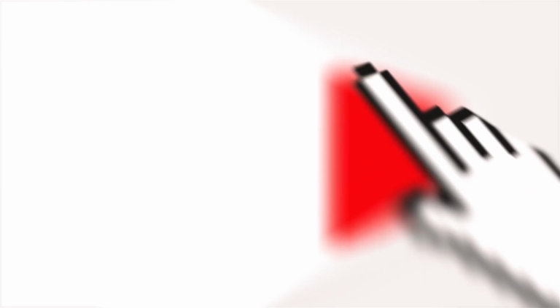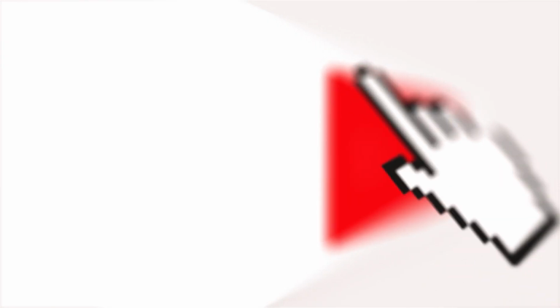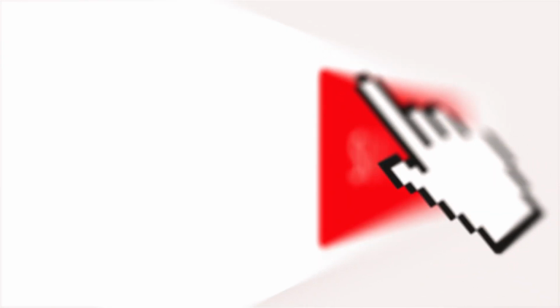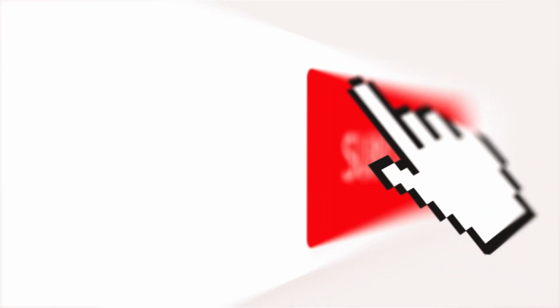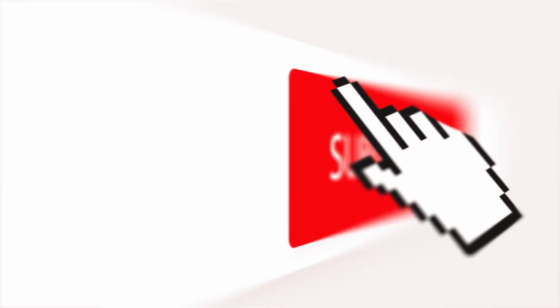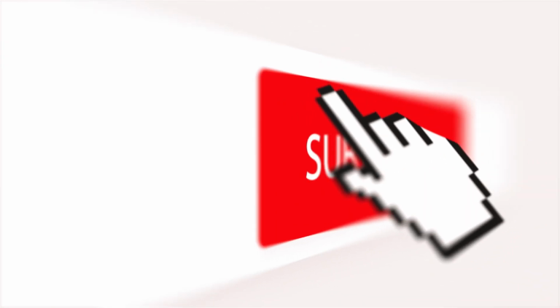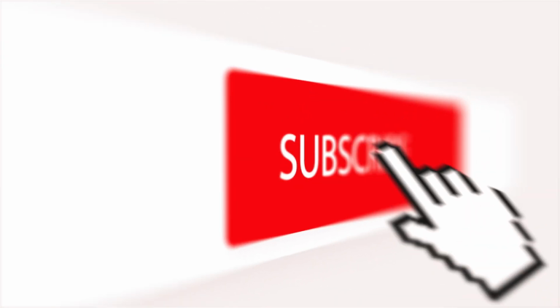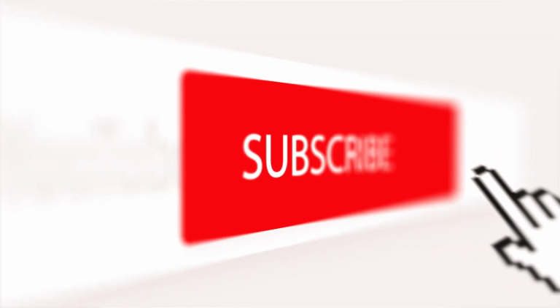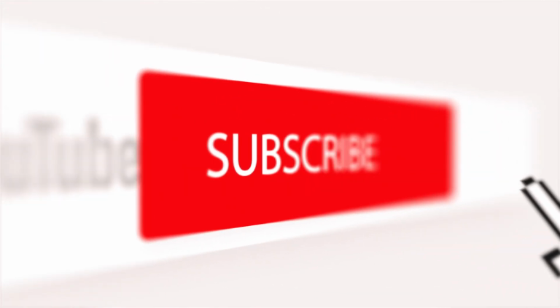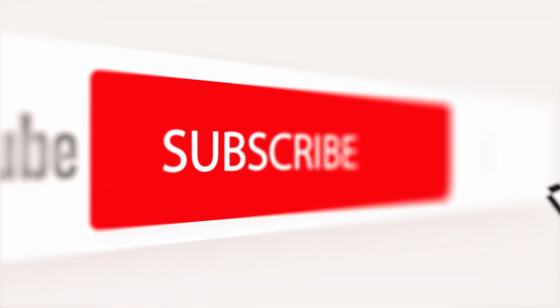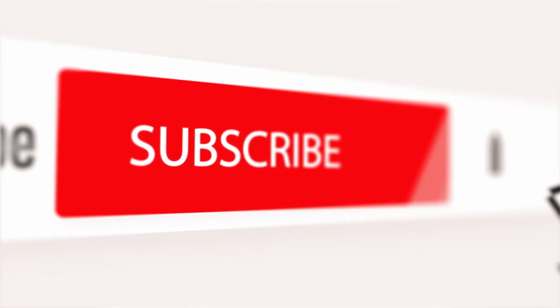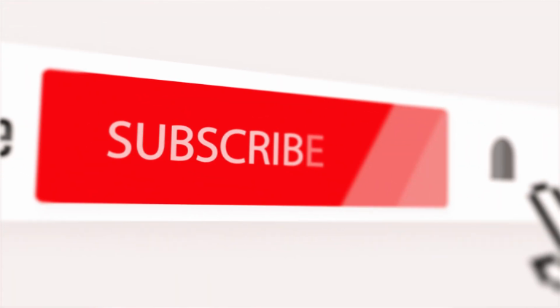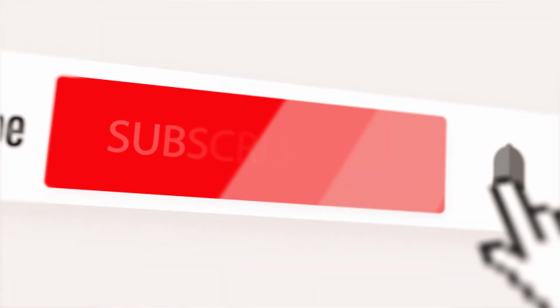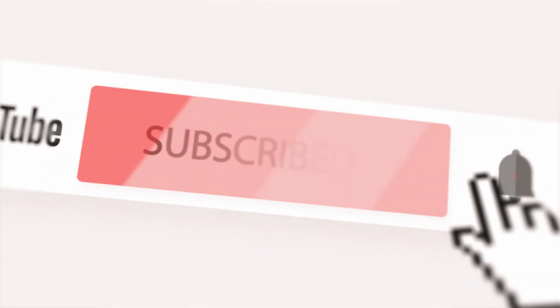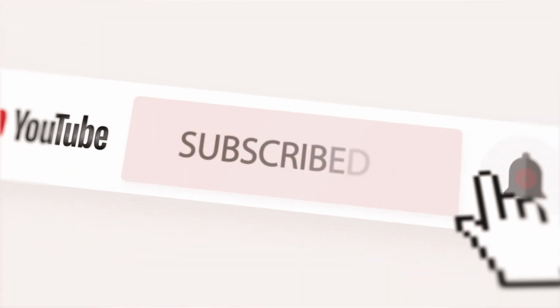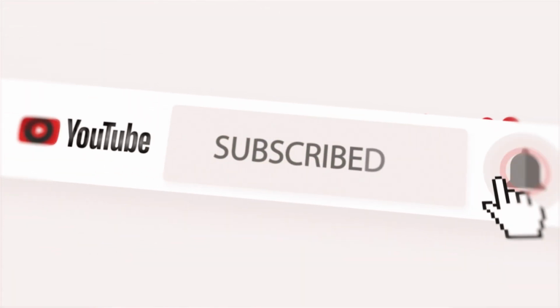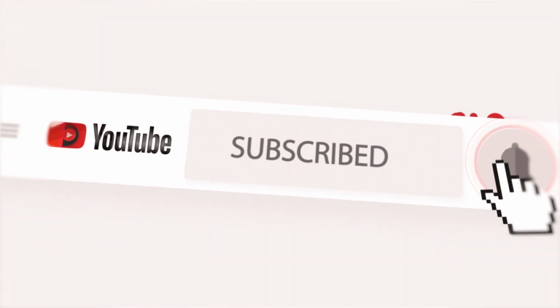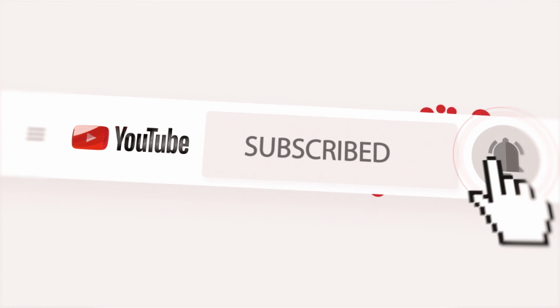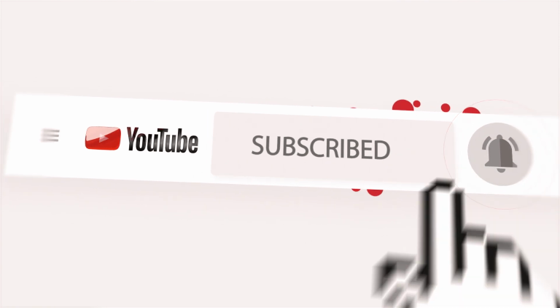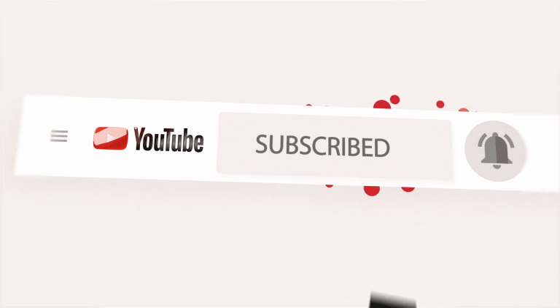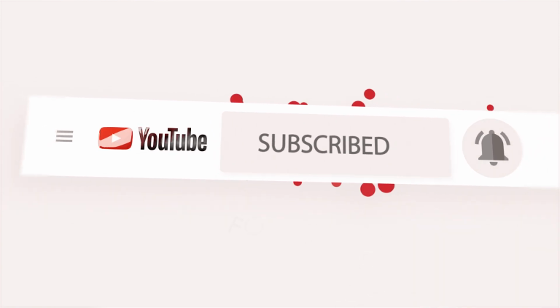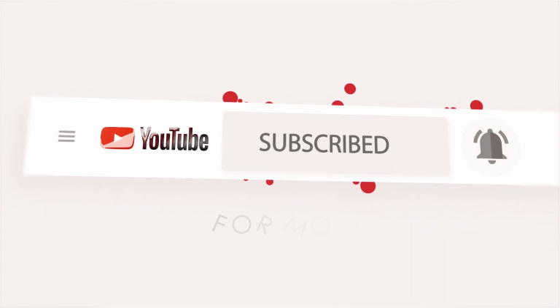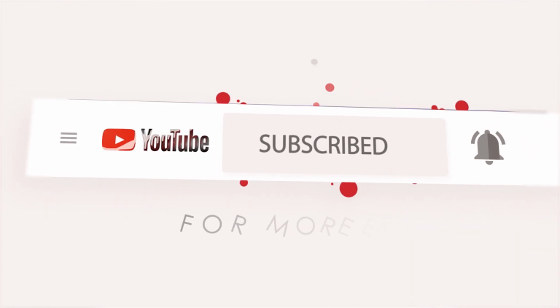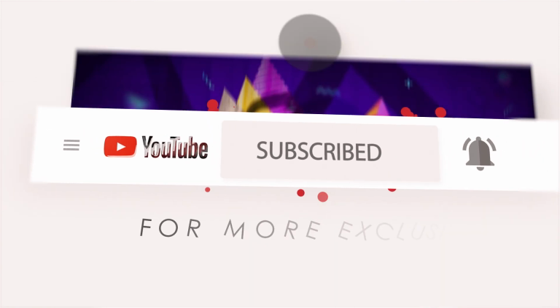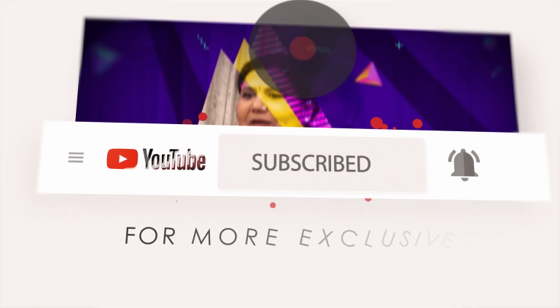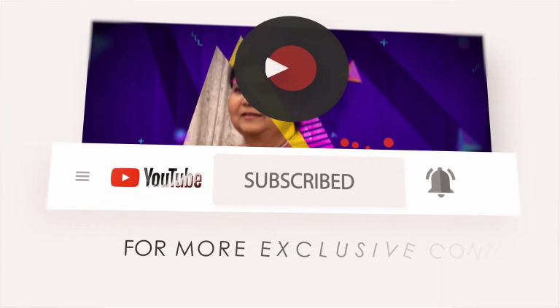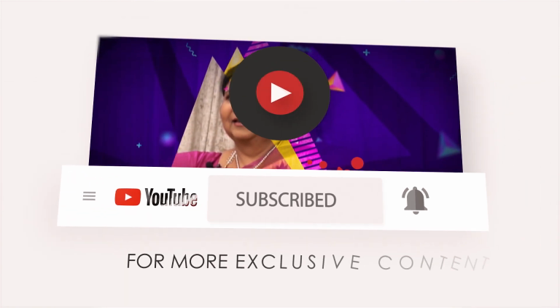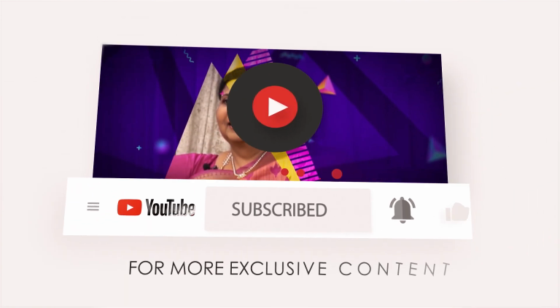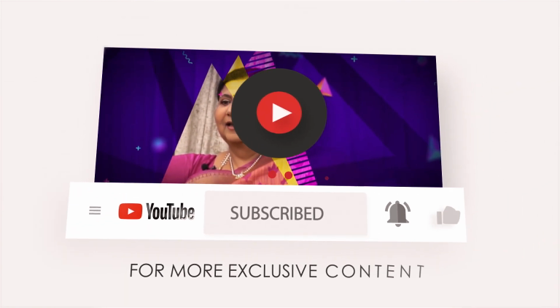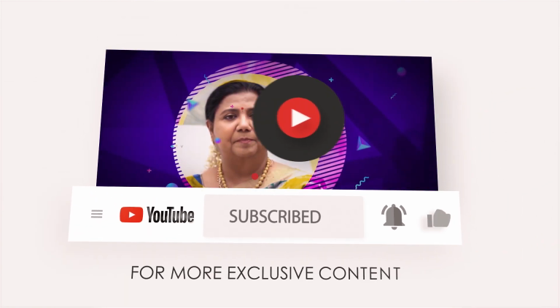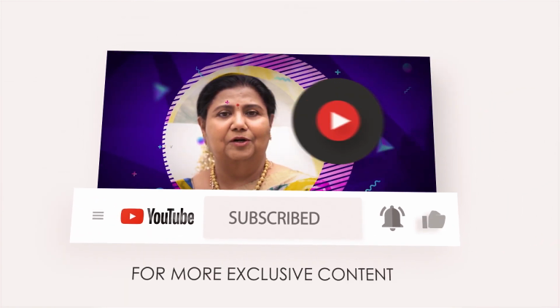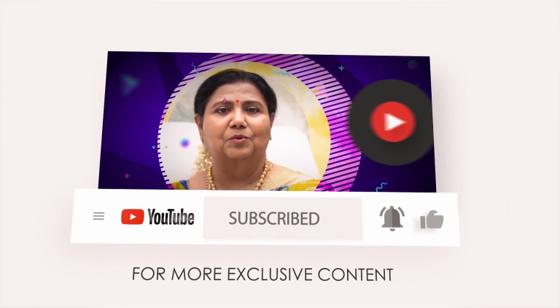For more such exclusive content, do subscribe to this channel and click the bell icon.